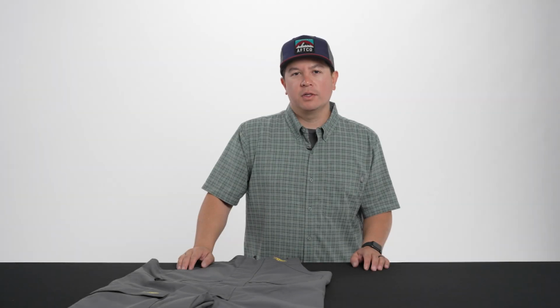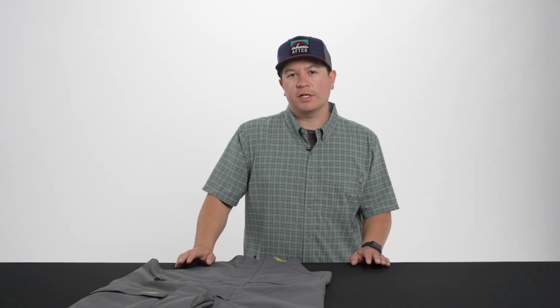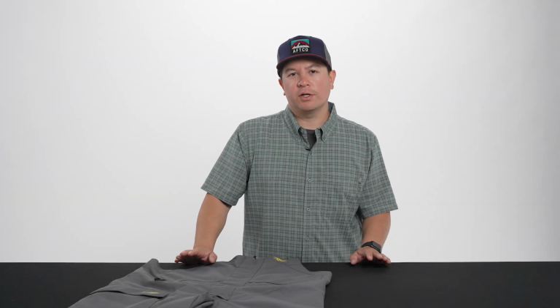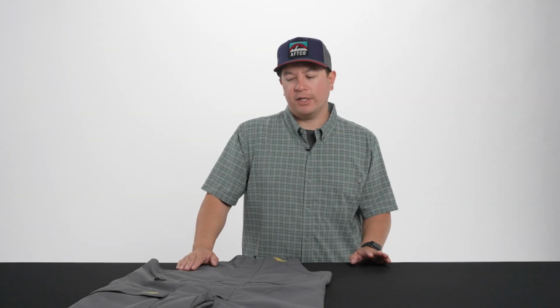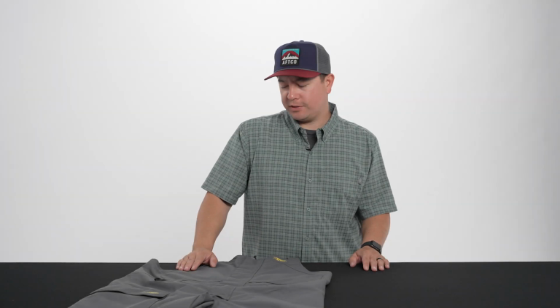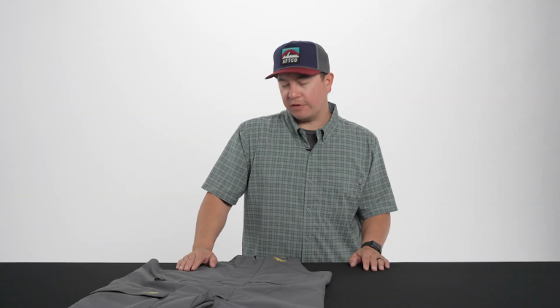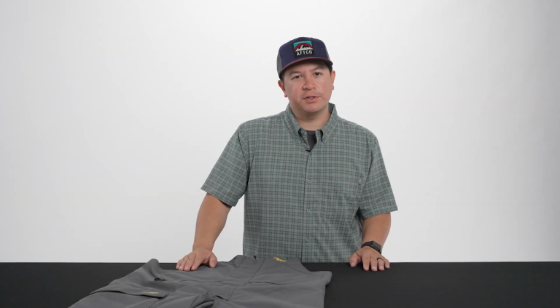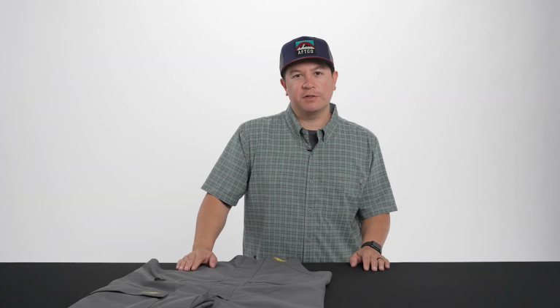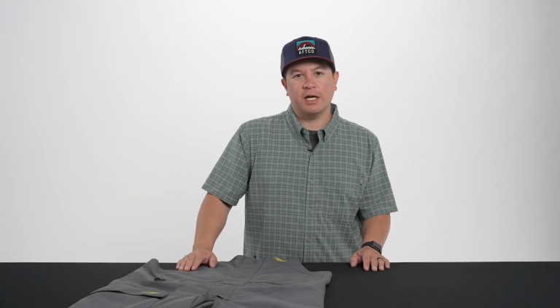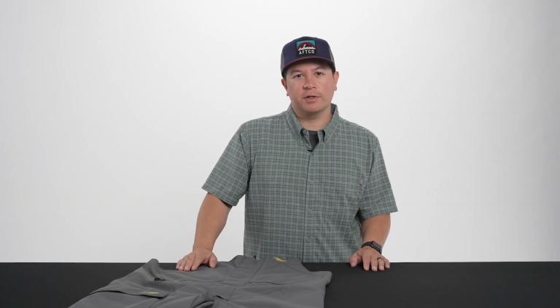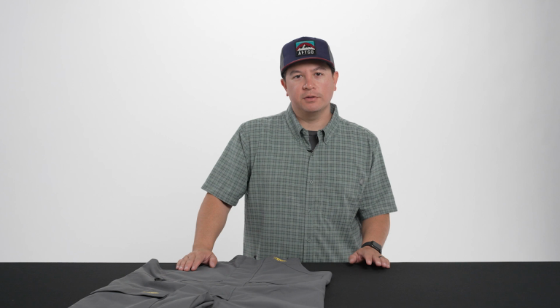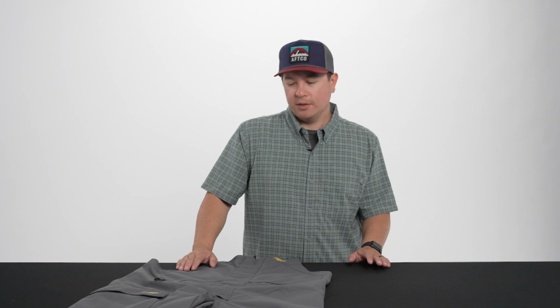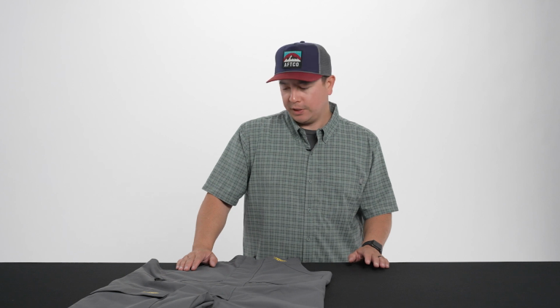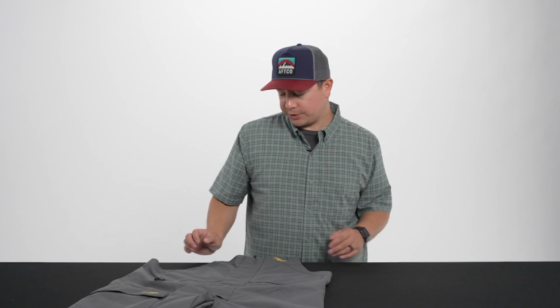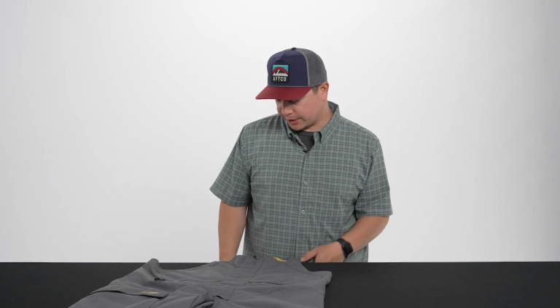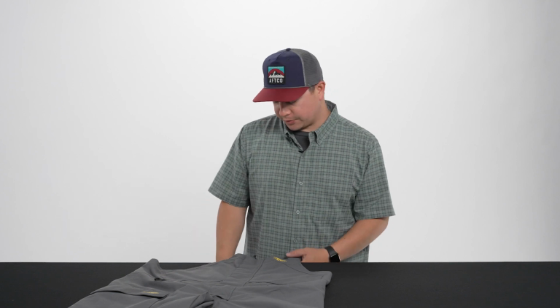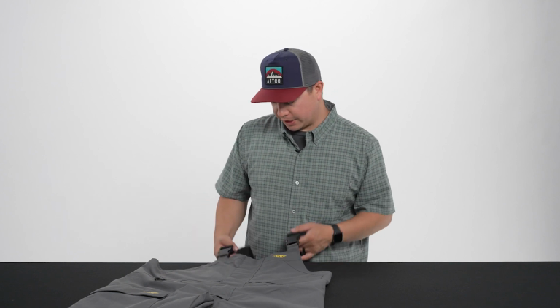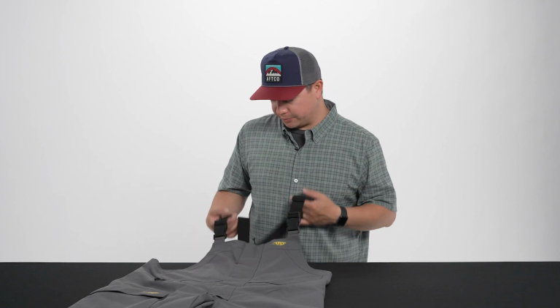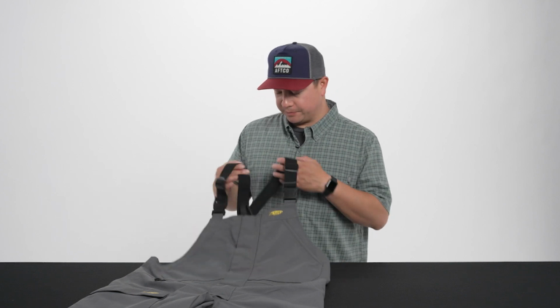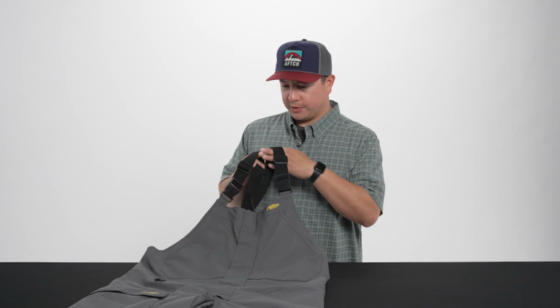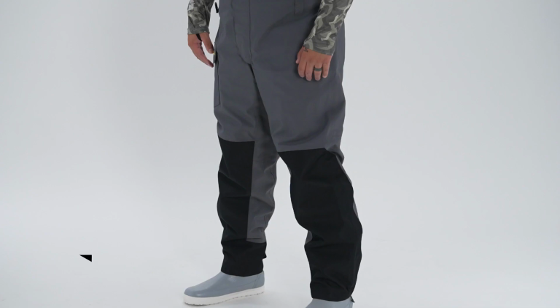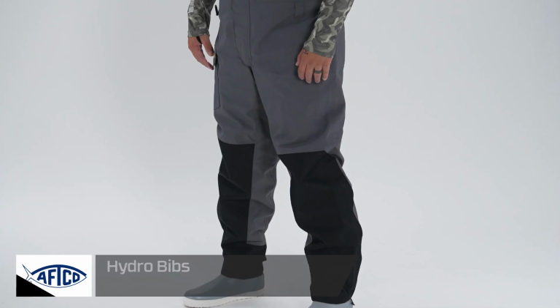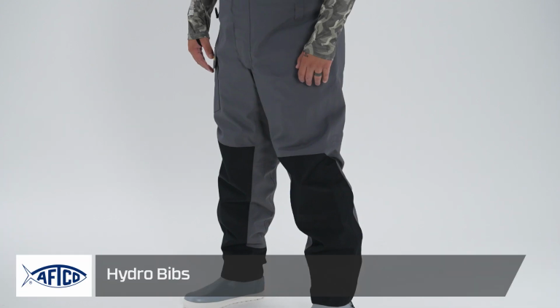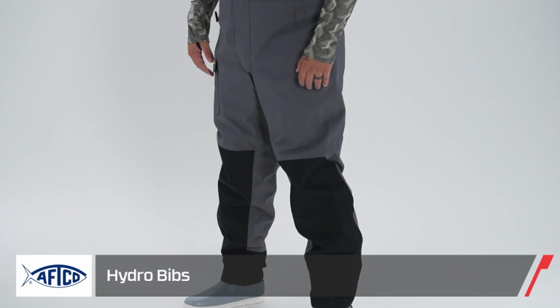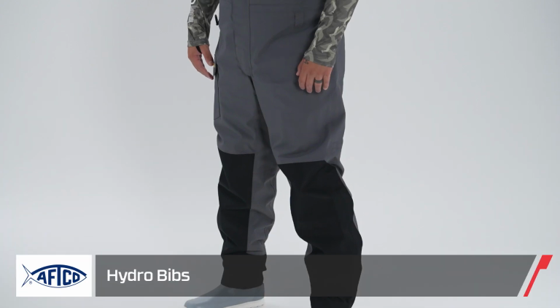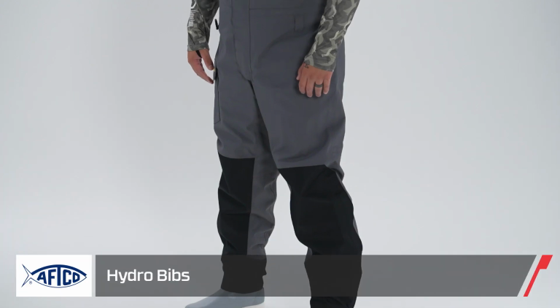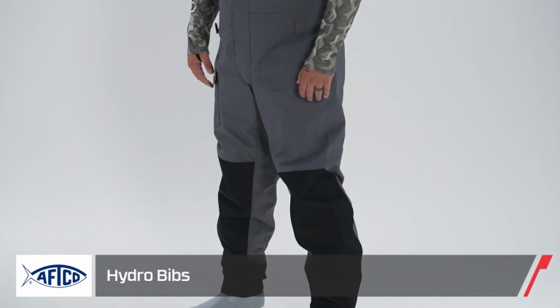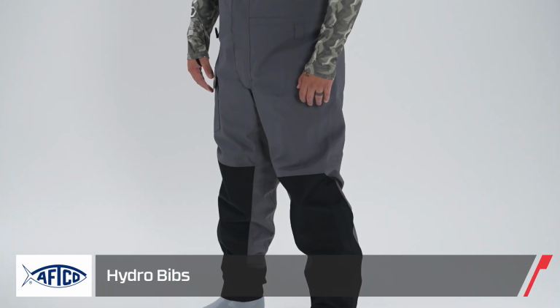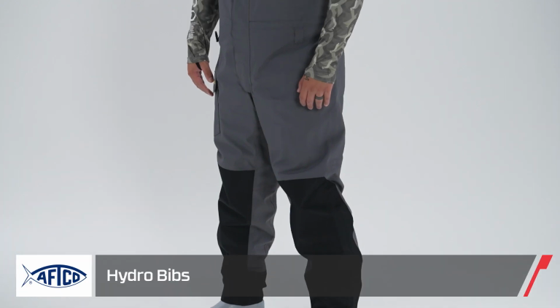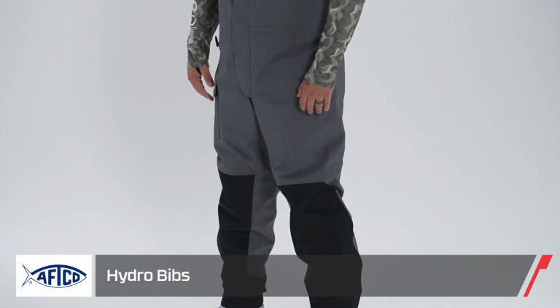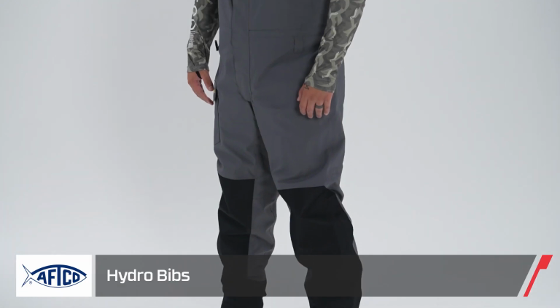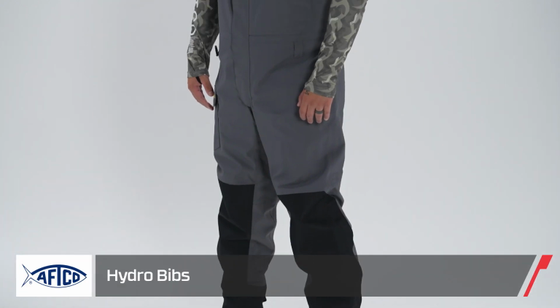Hey Tech Warehouse fans, Matt Florentino from AFCO. Here to show you guys our new Hydro Bib. This is an all-new bib for us, coming in Fall 23.